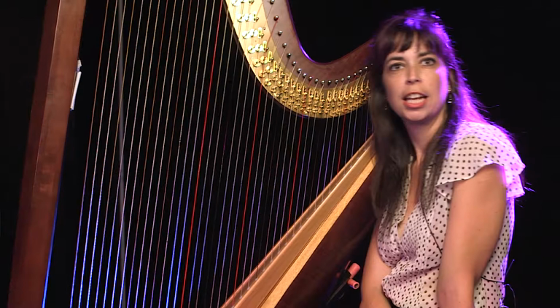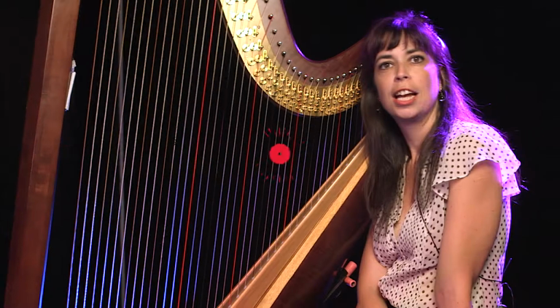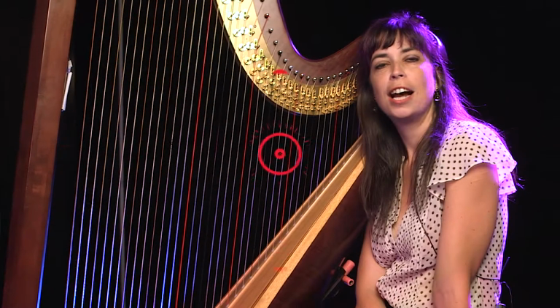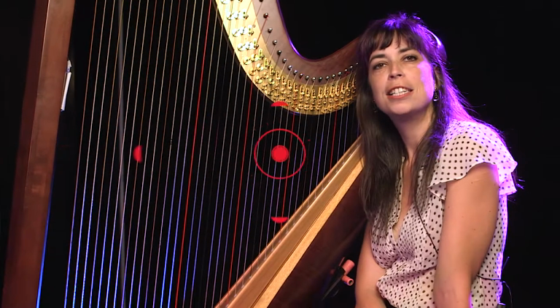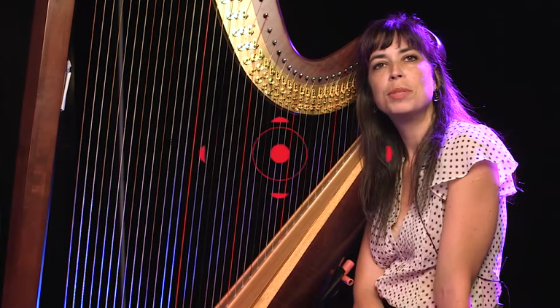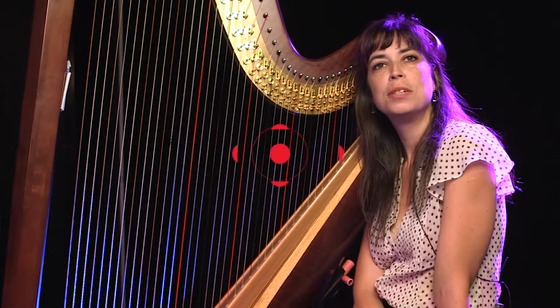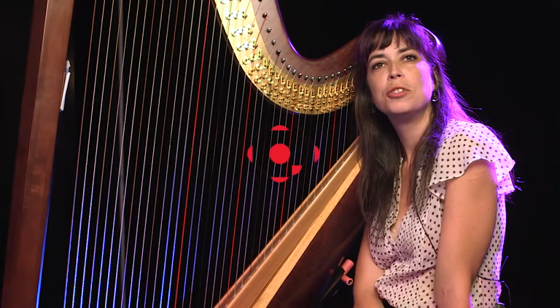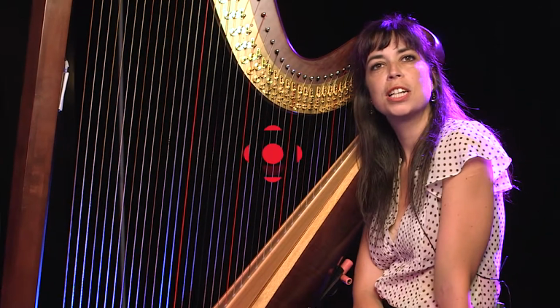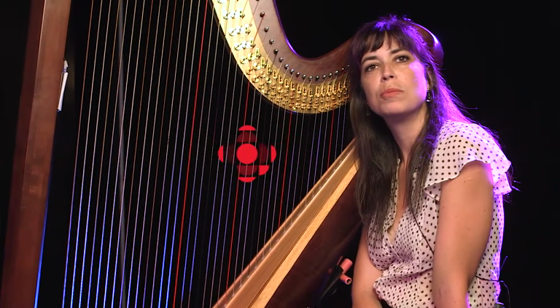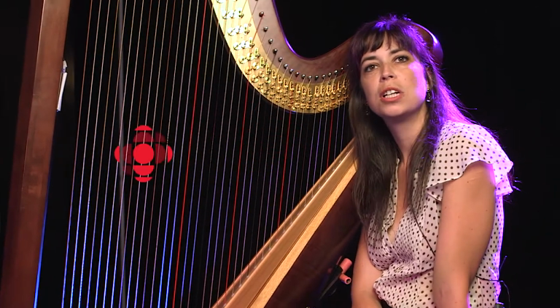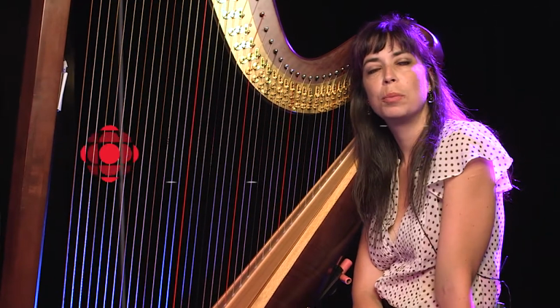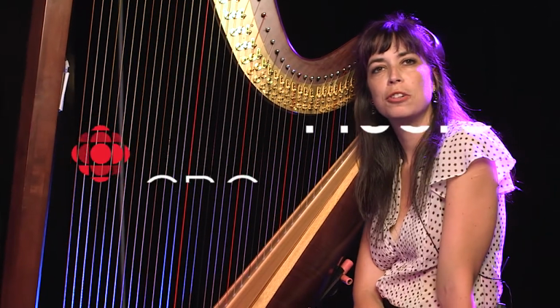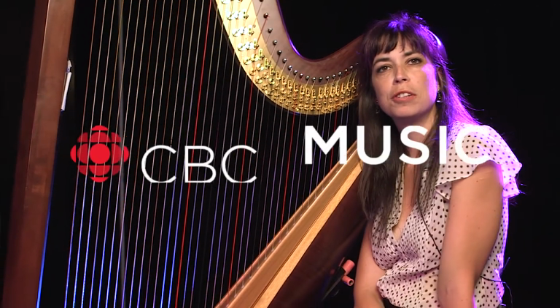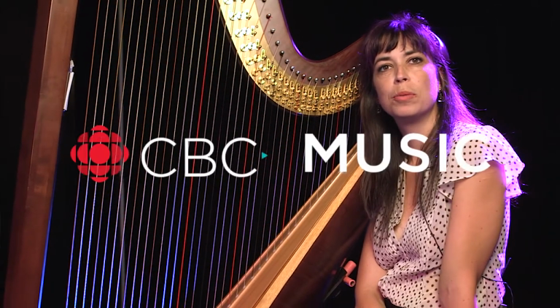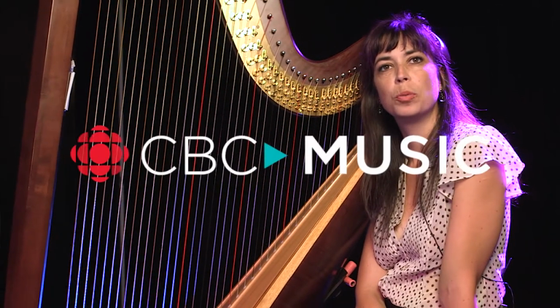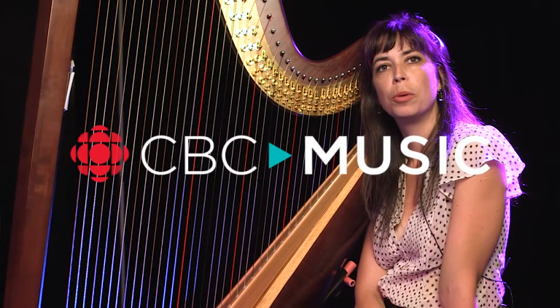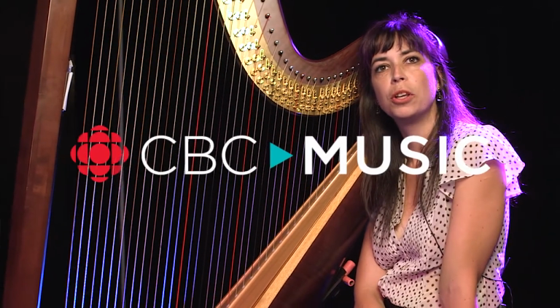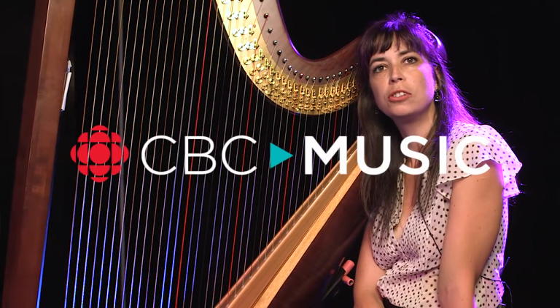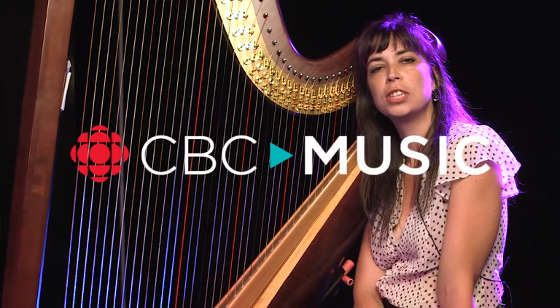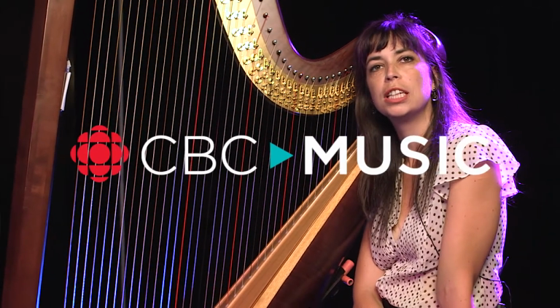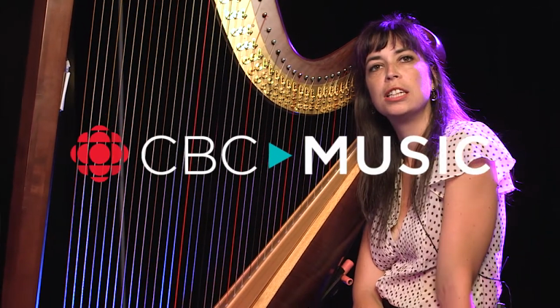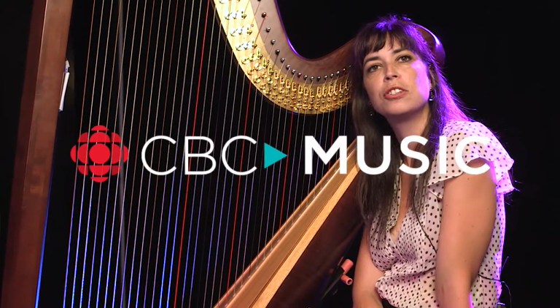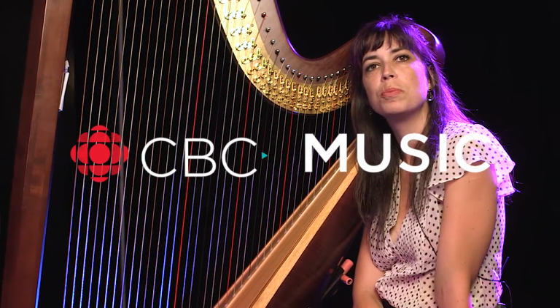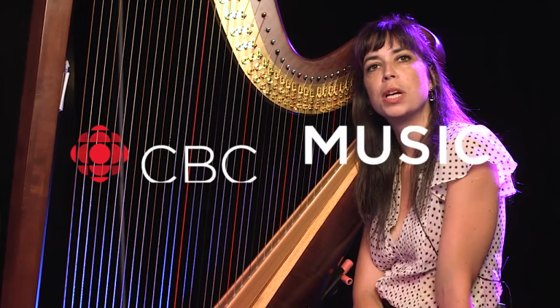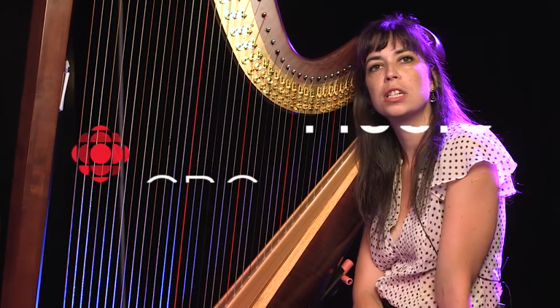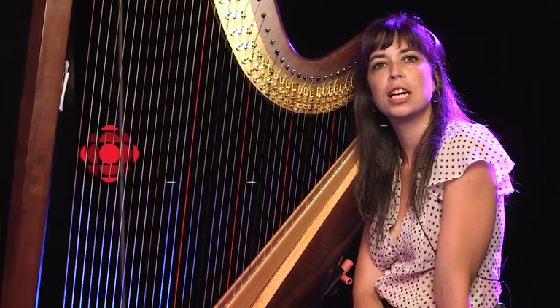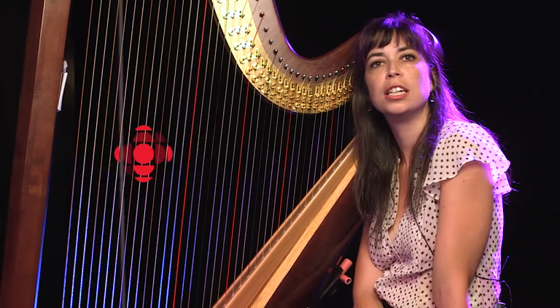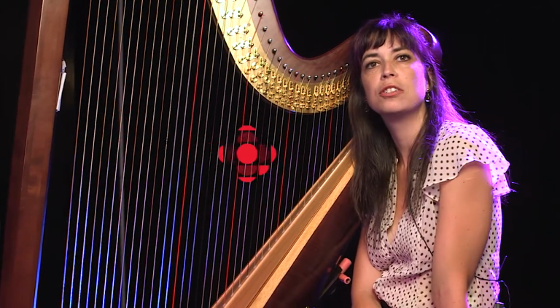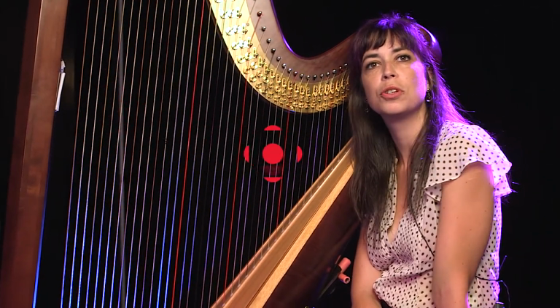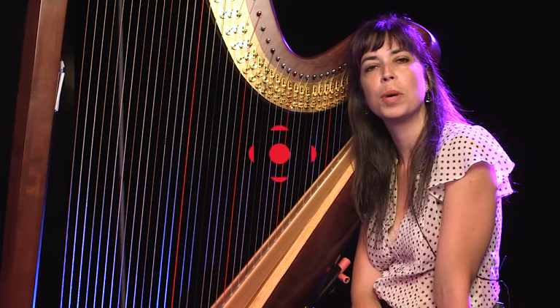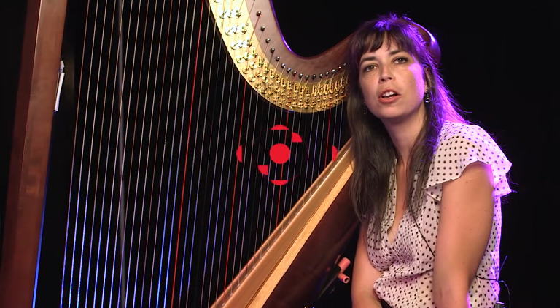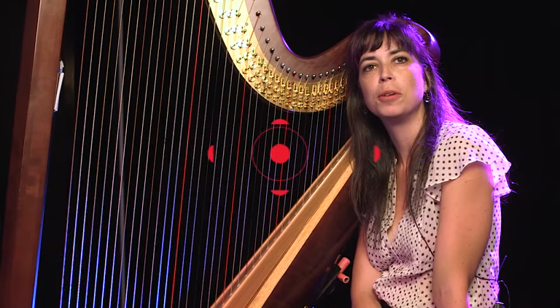Hi CBC Music, I'm Sarah Paget from the Barr Brothers and these are some basic techniques for the pedal harp.